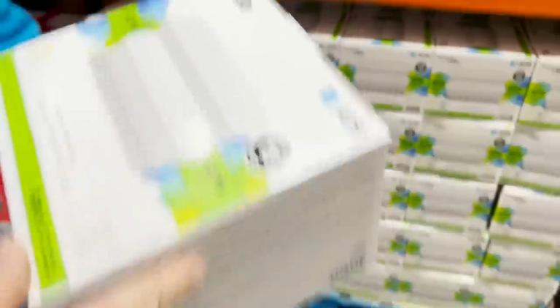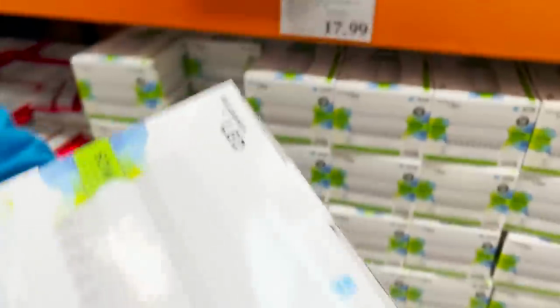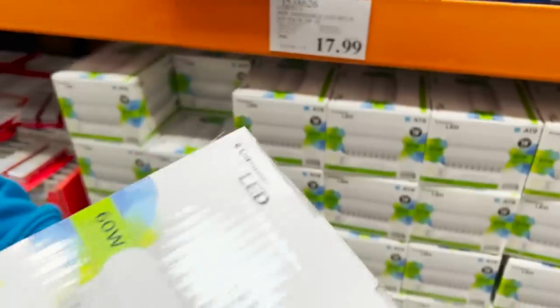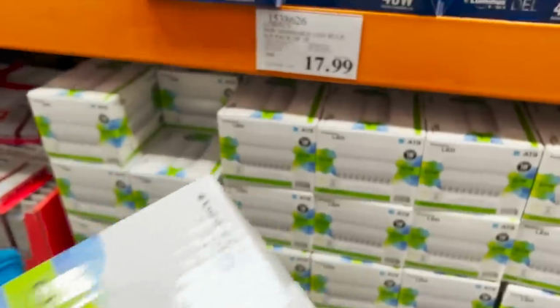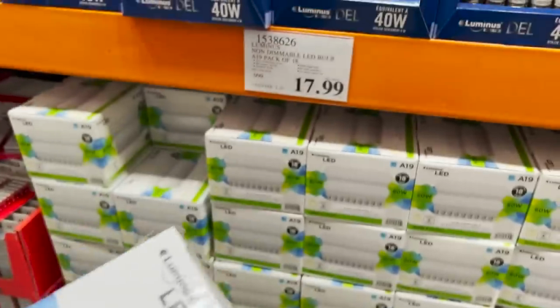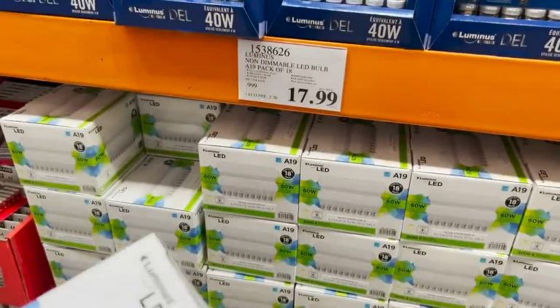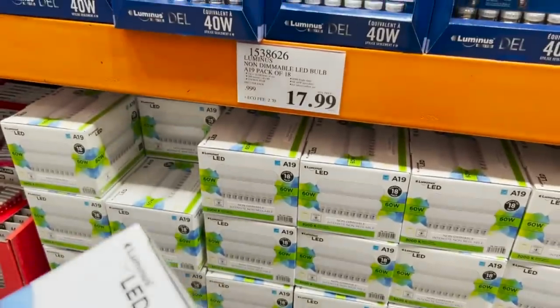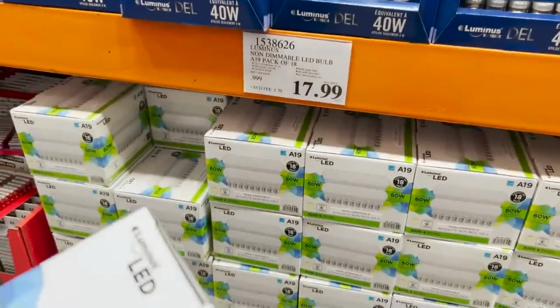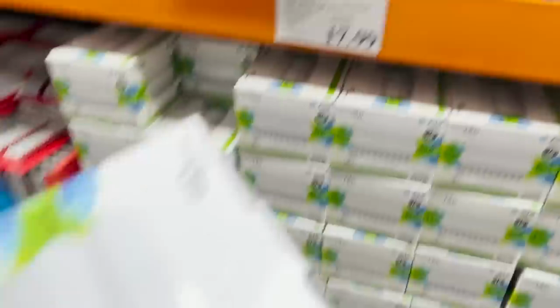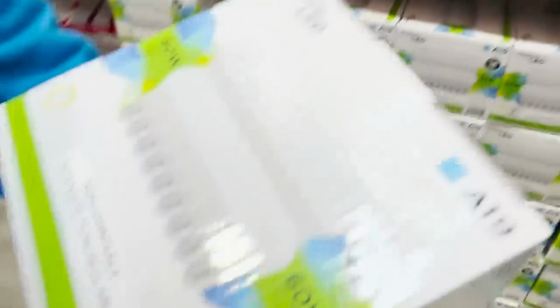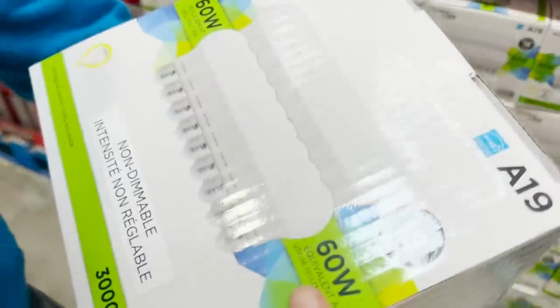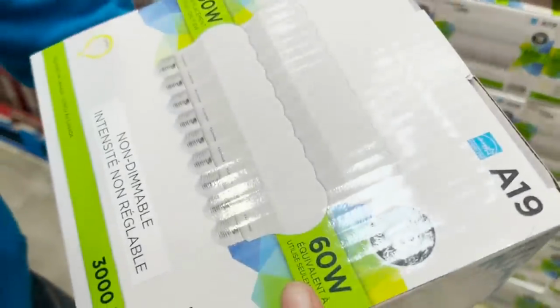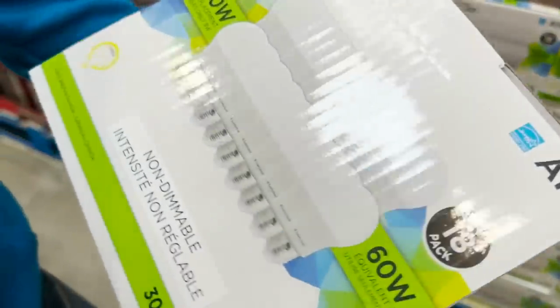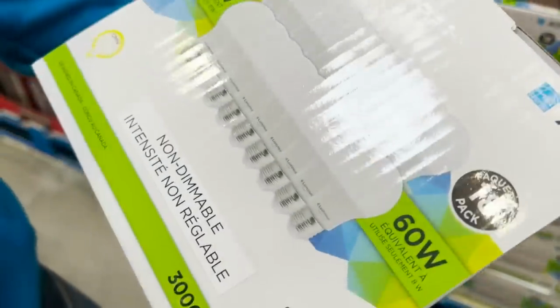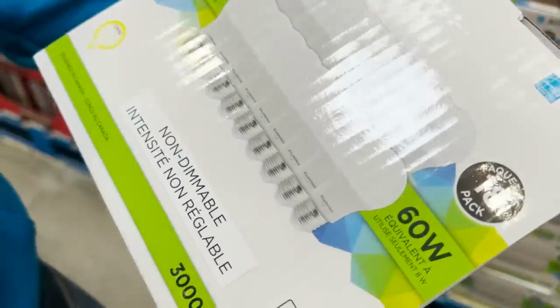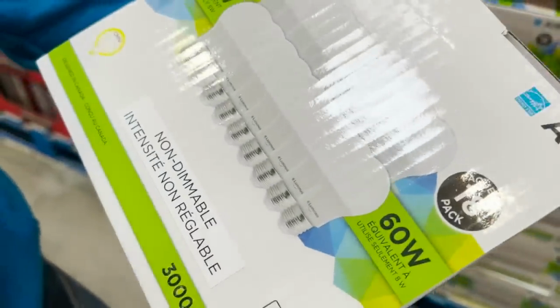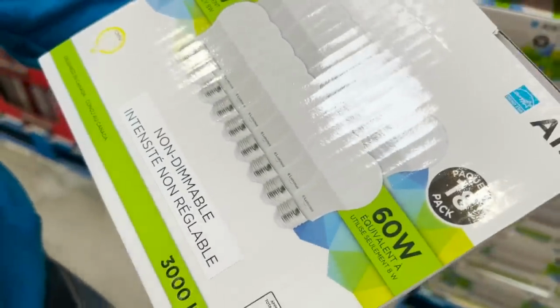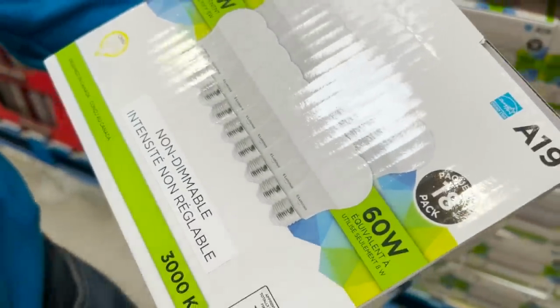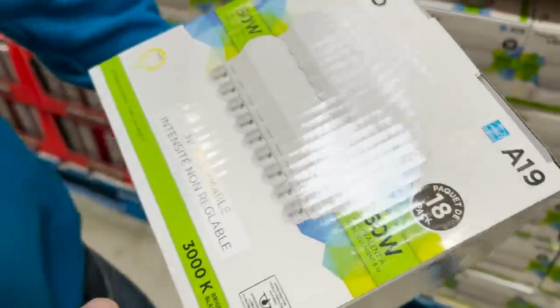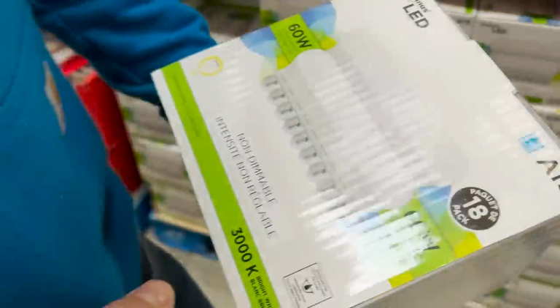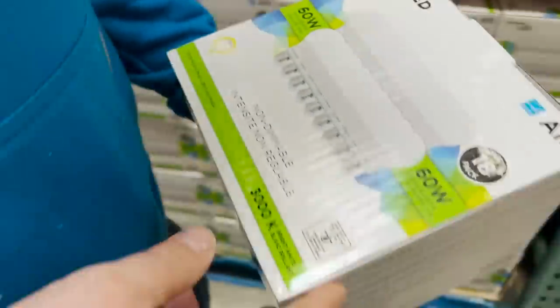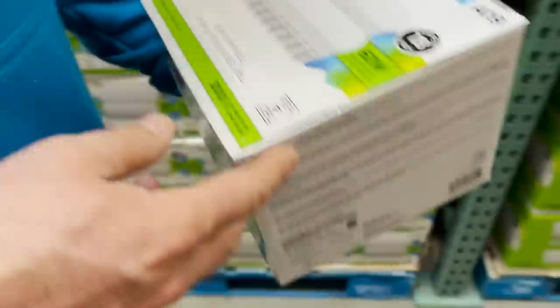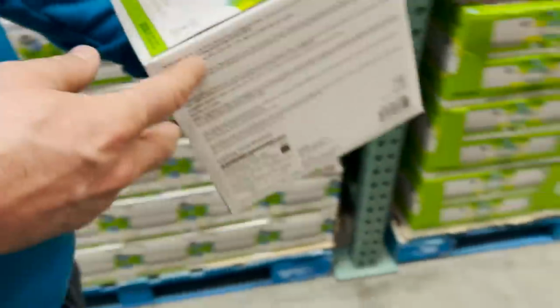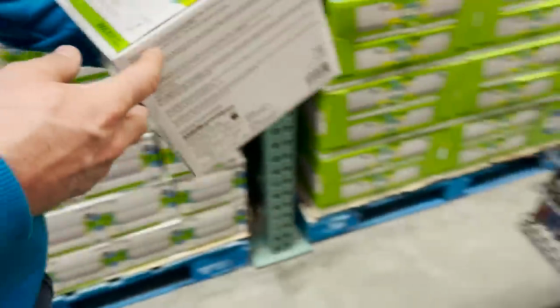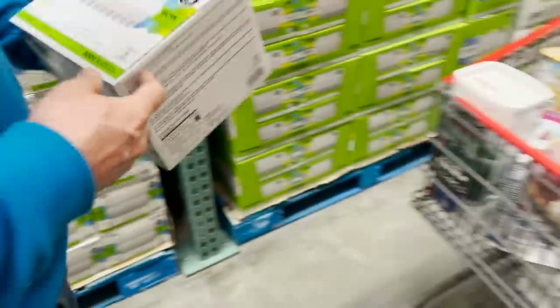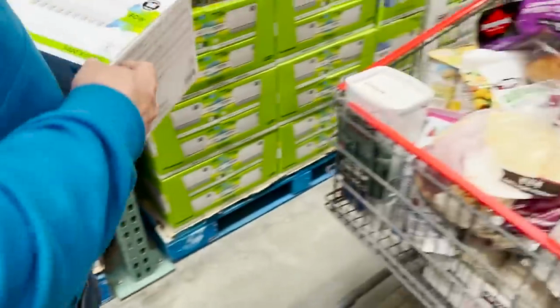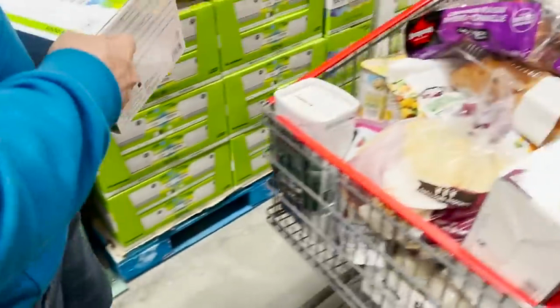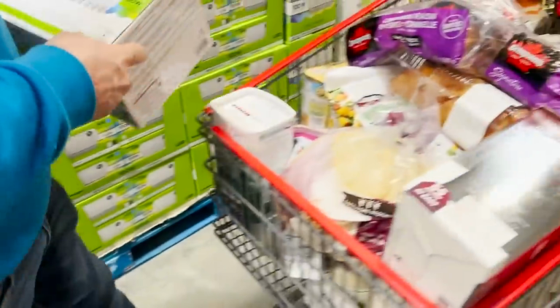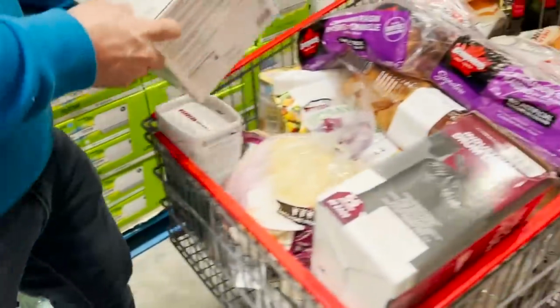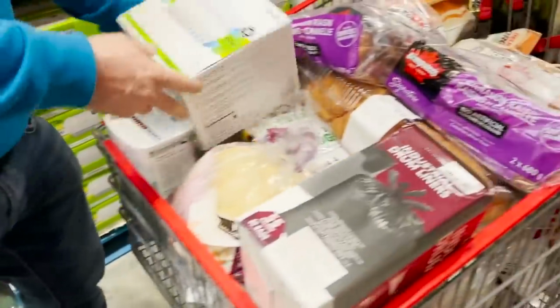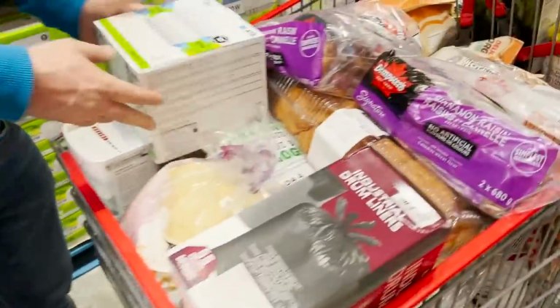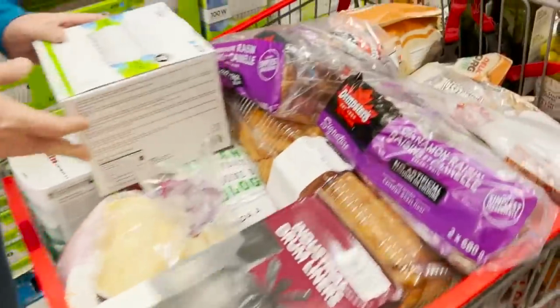$18 for those — that's a pretty good deal. $18 of them, perfect, a buck a piece. Not so shabby.